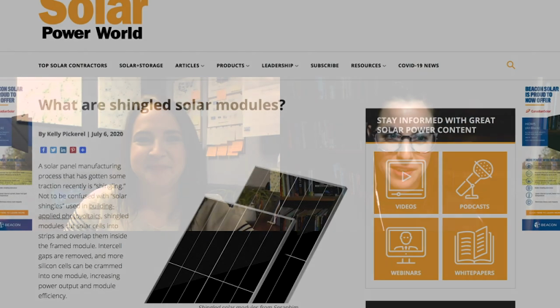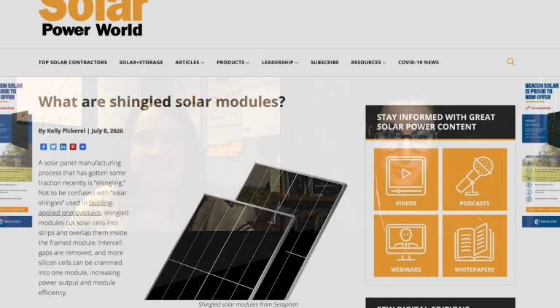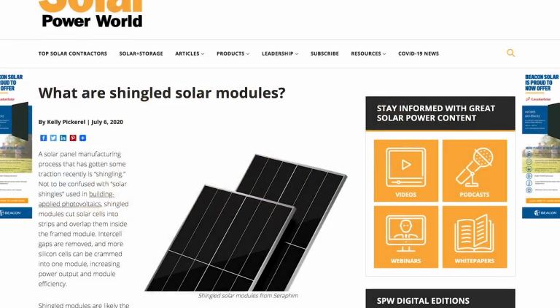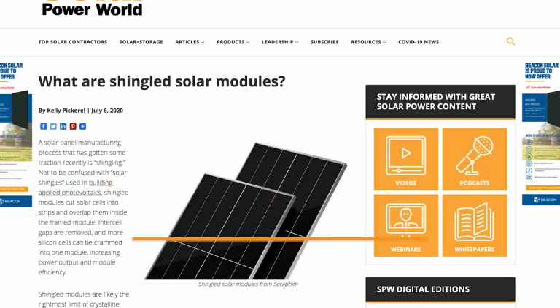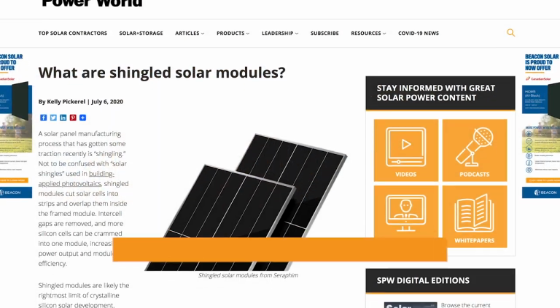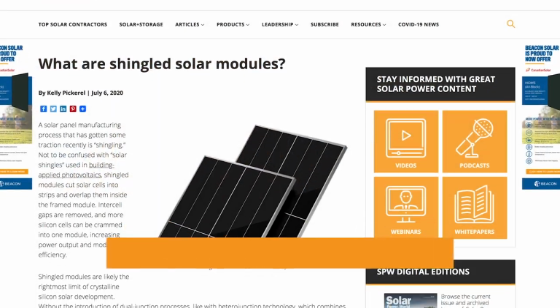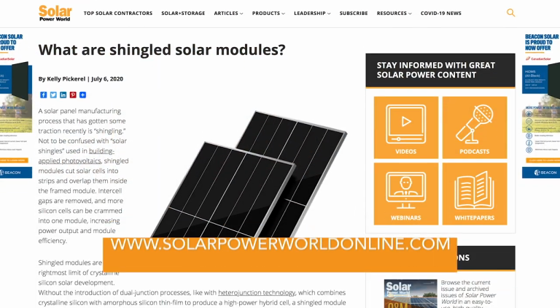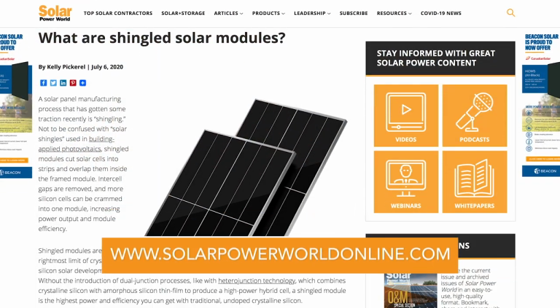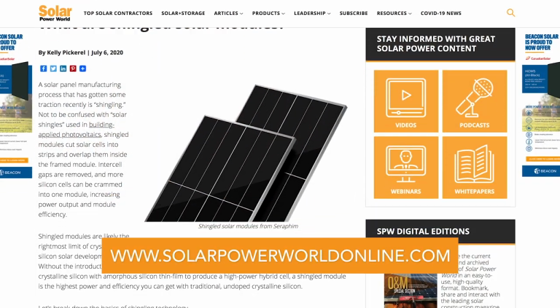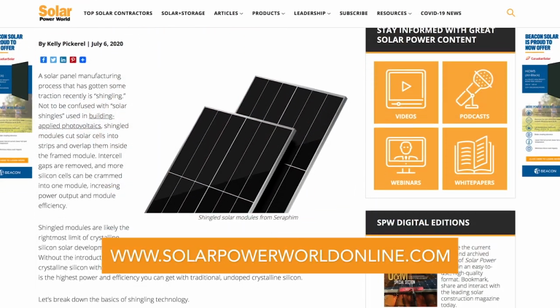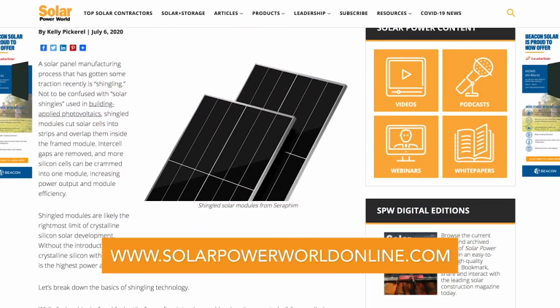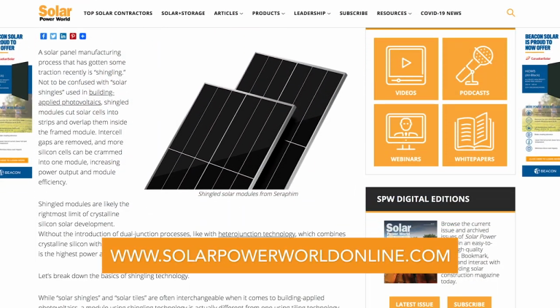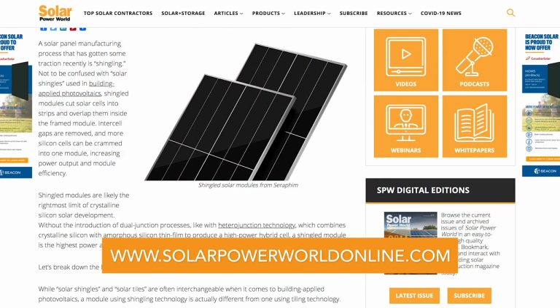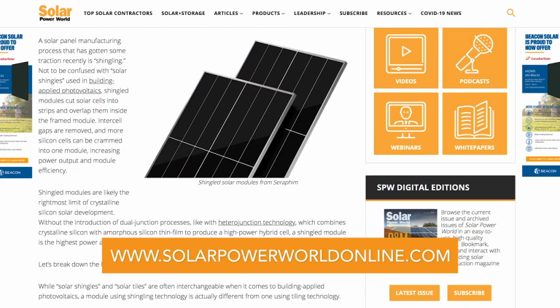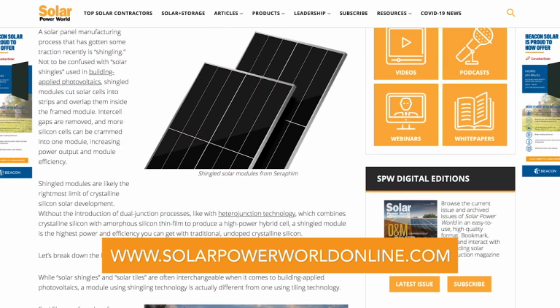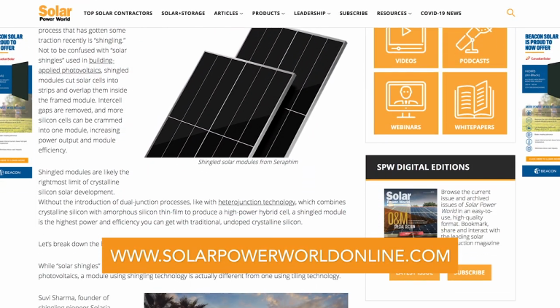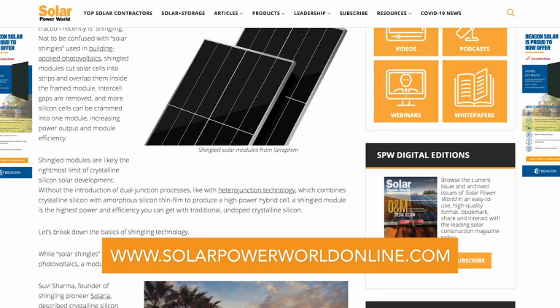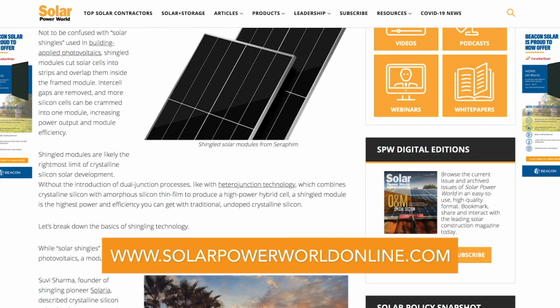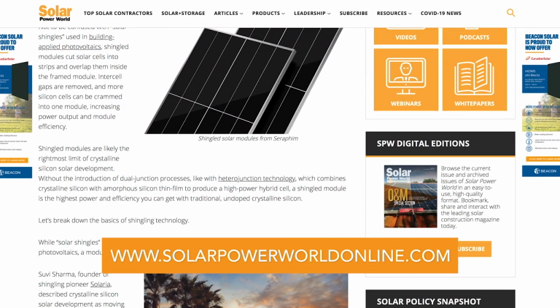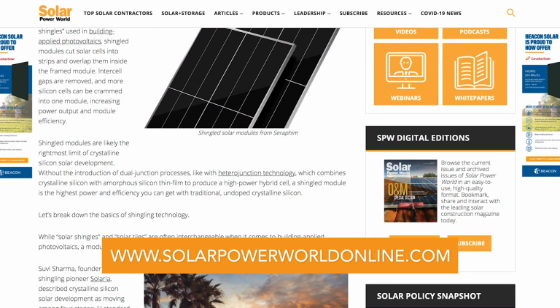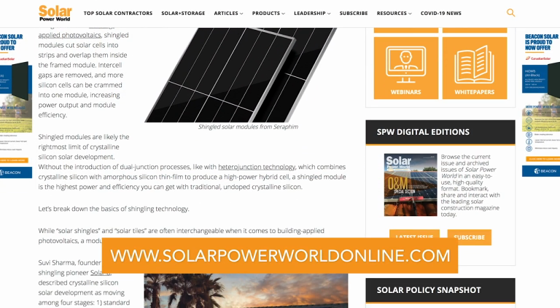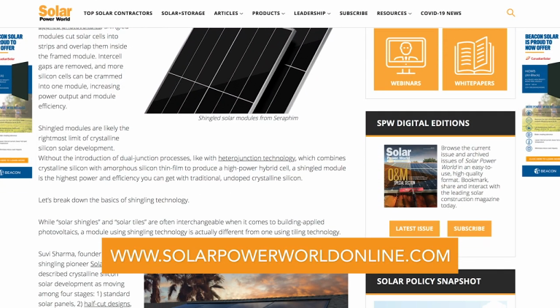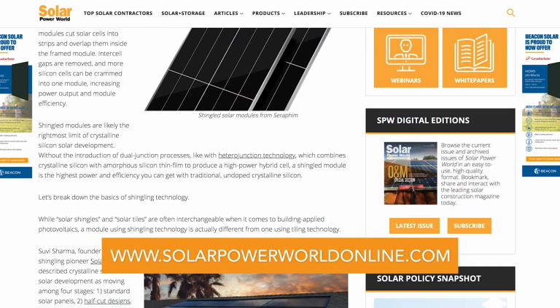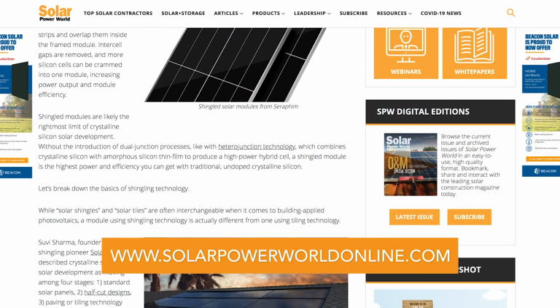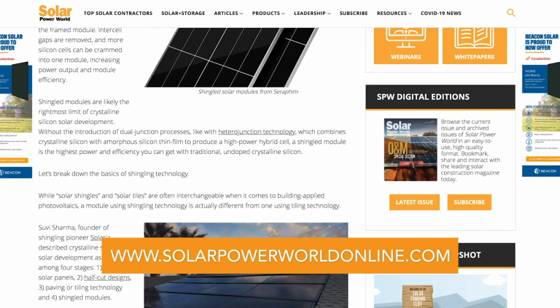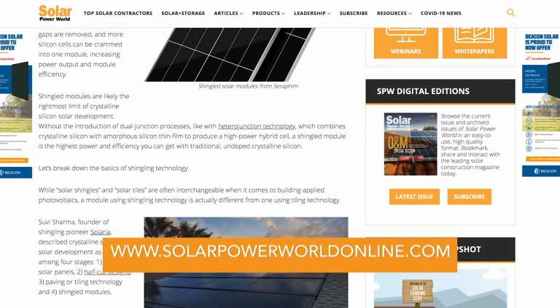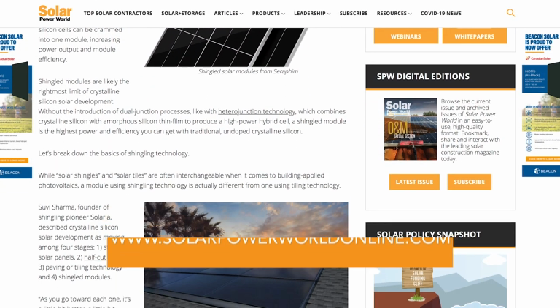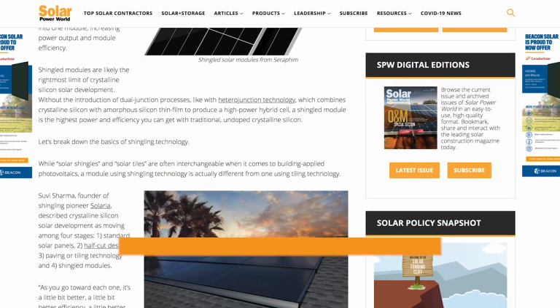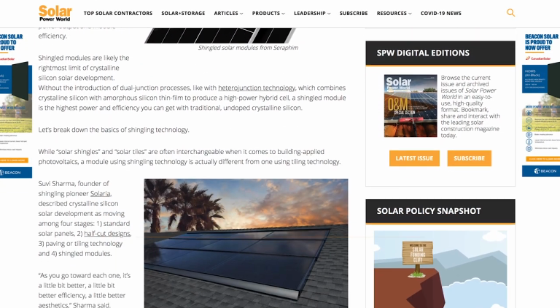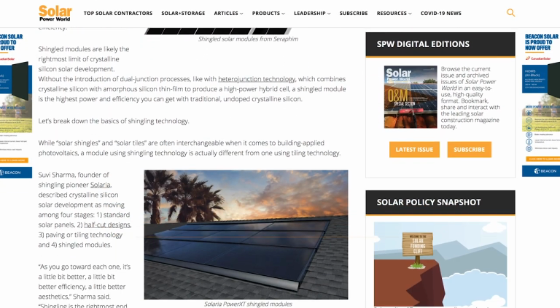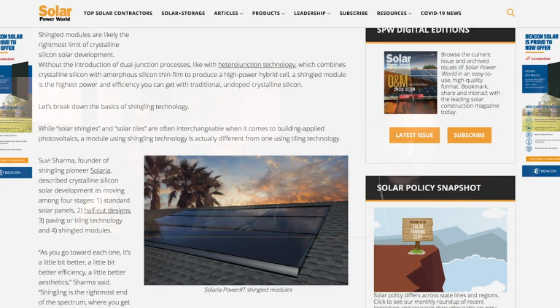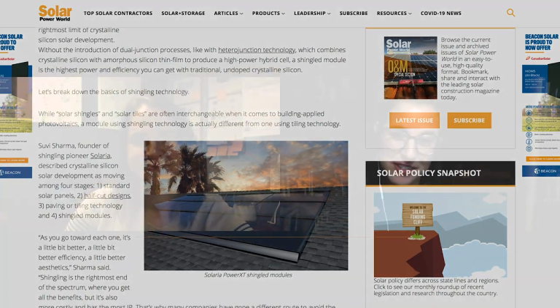For more on shingled solar technology, read our story online and stay tuned for the next Solar Basics videos.